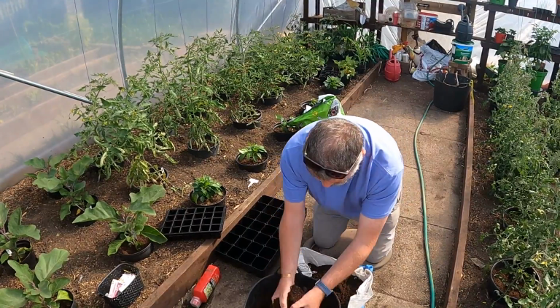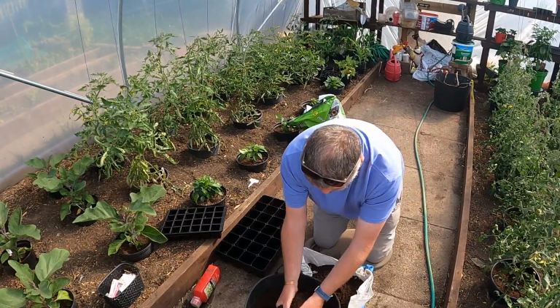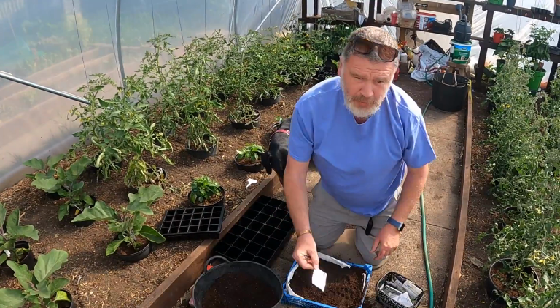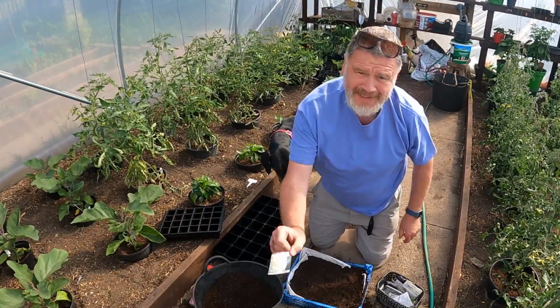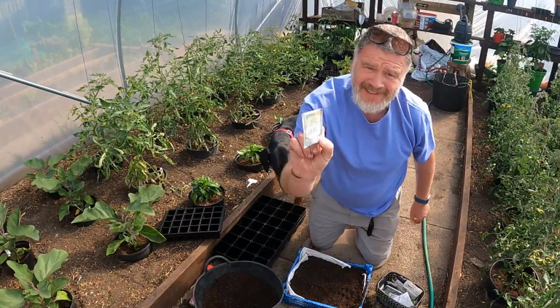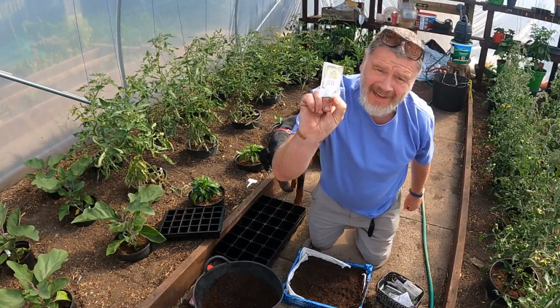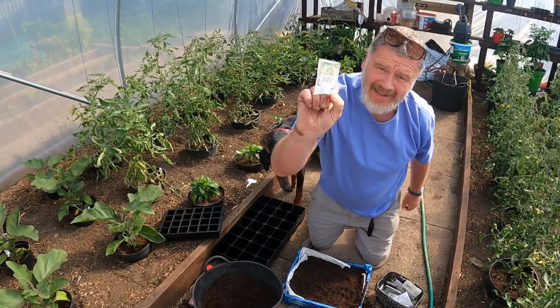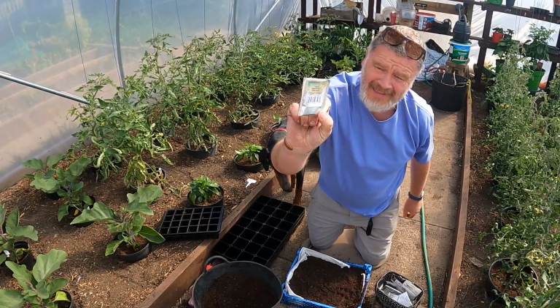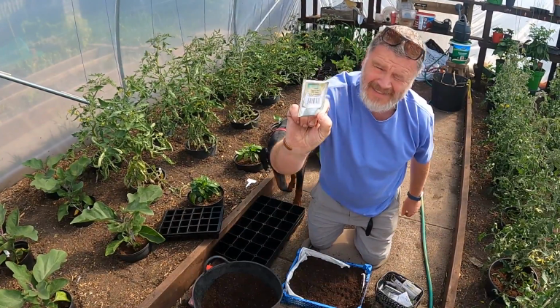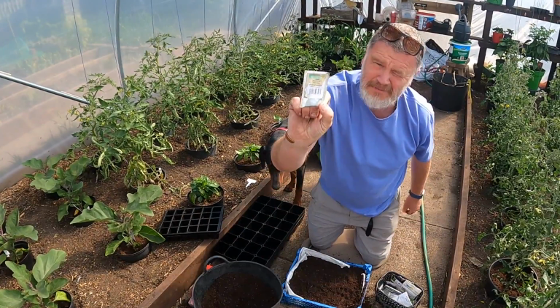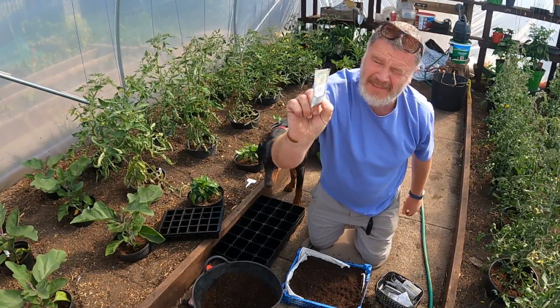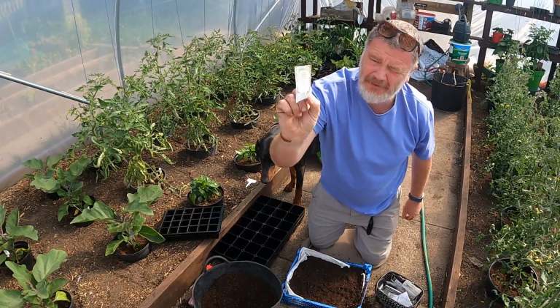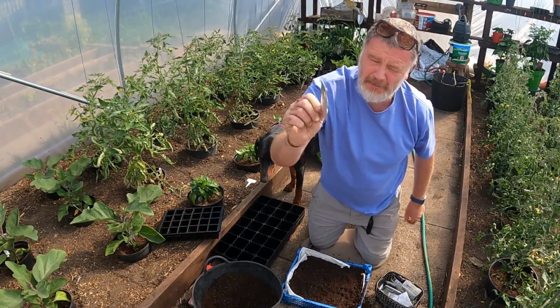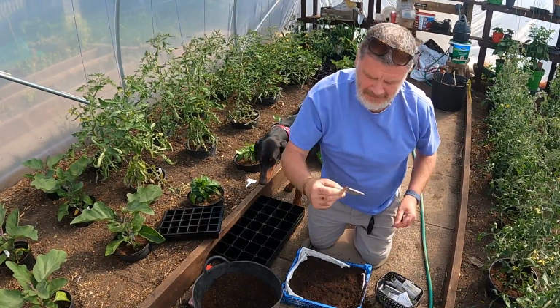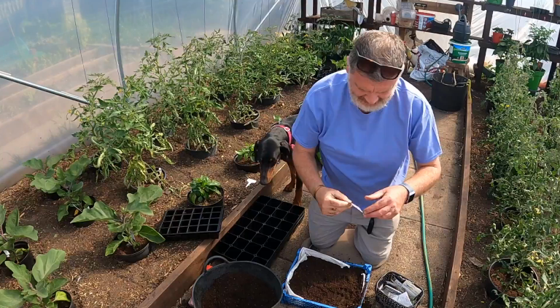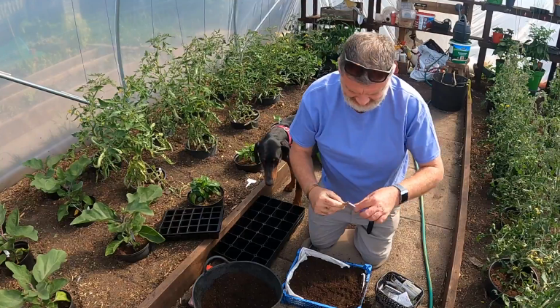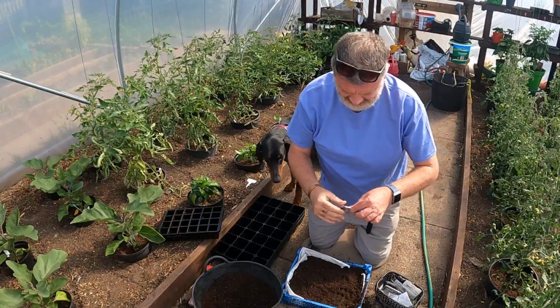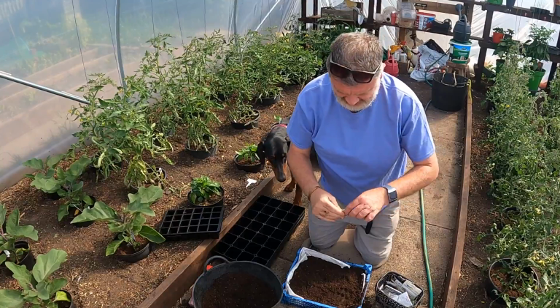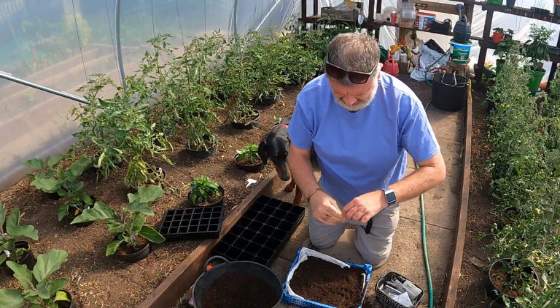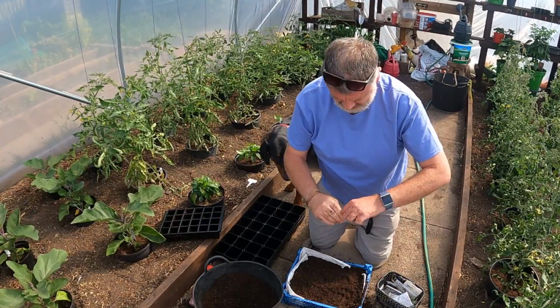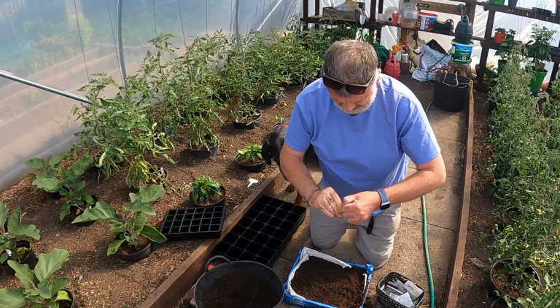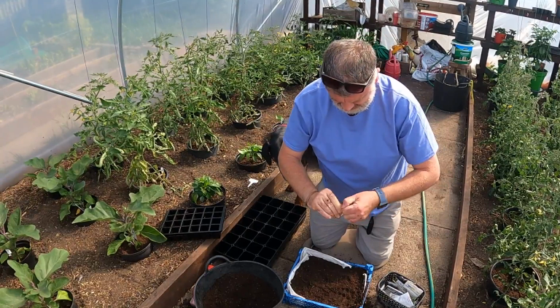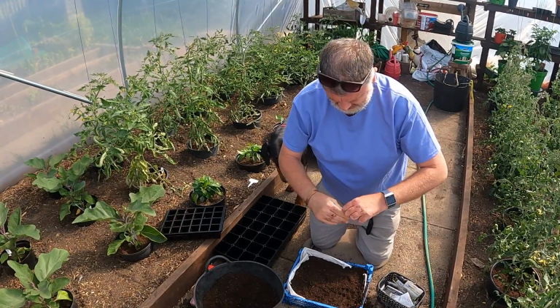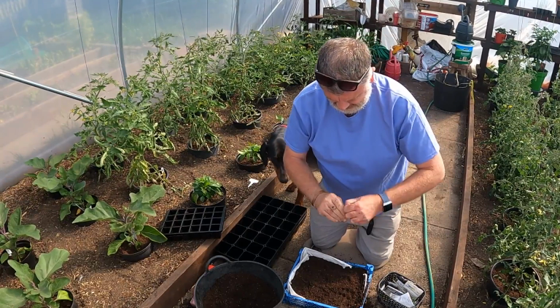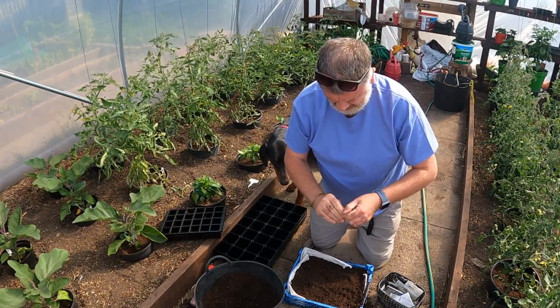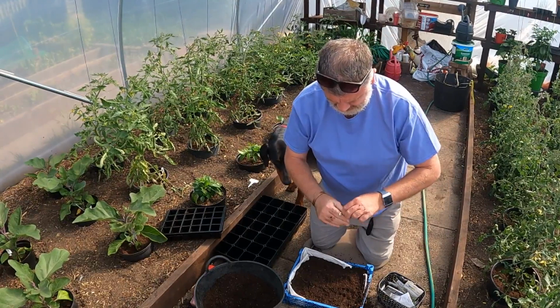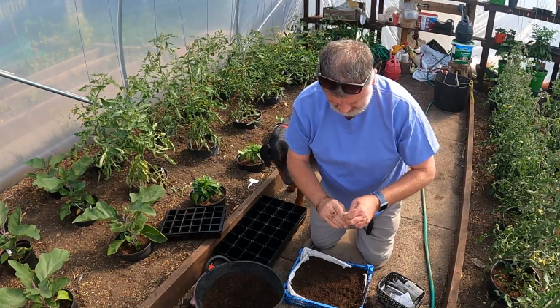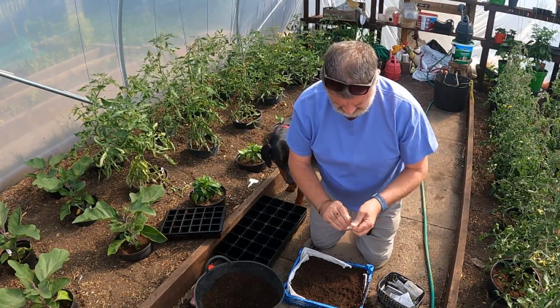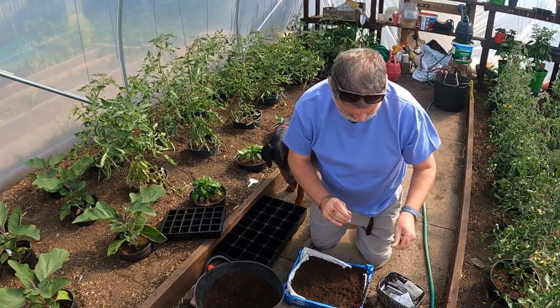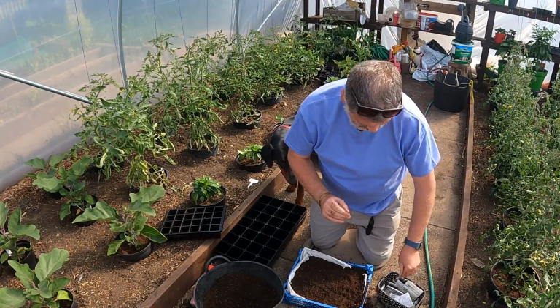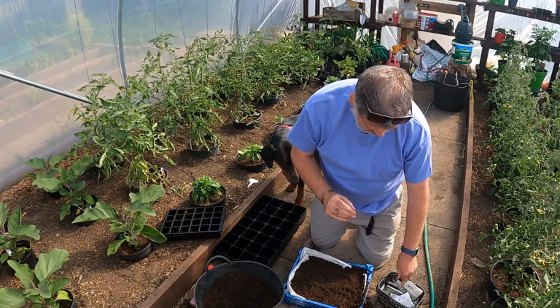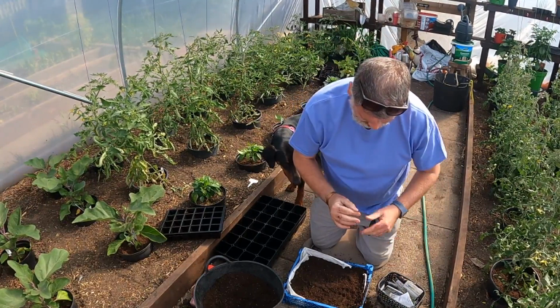We're doing a lettuce mix from Premier Seeds this time - see what that comes up like.